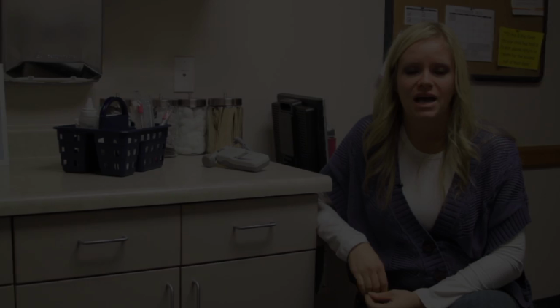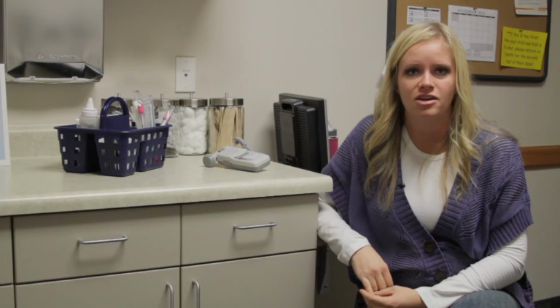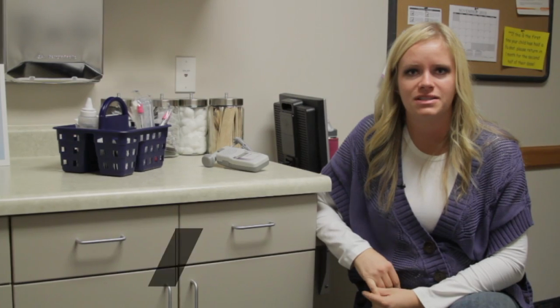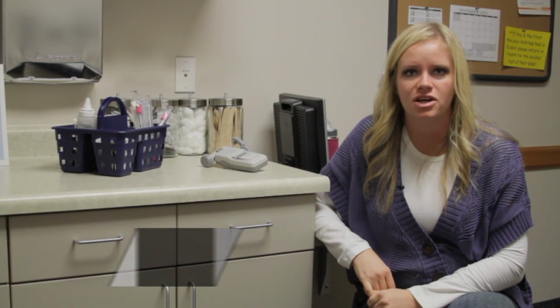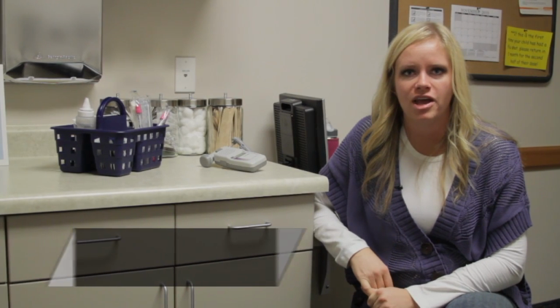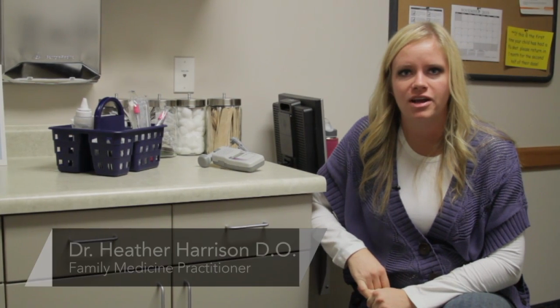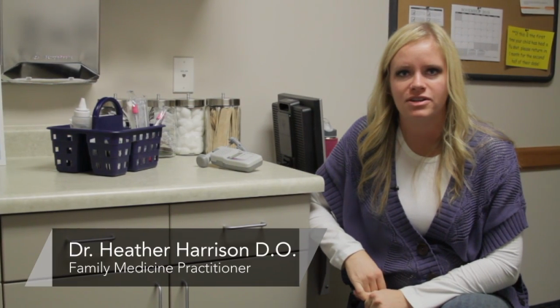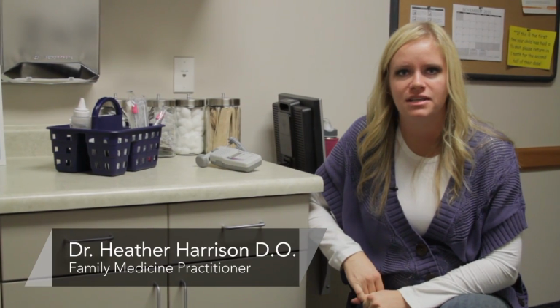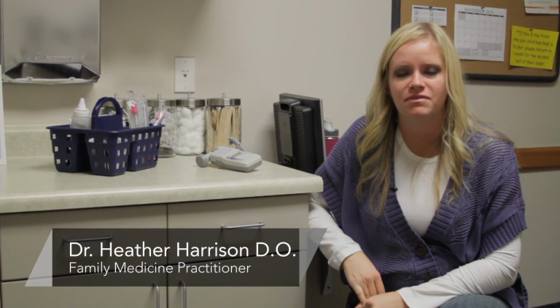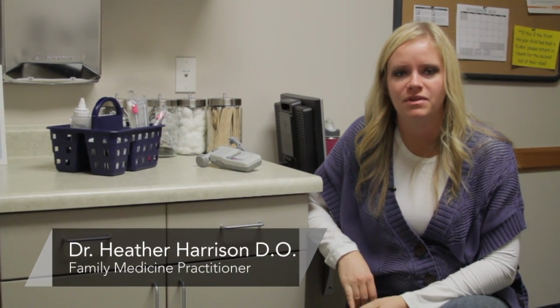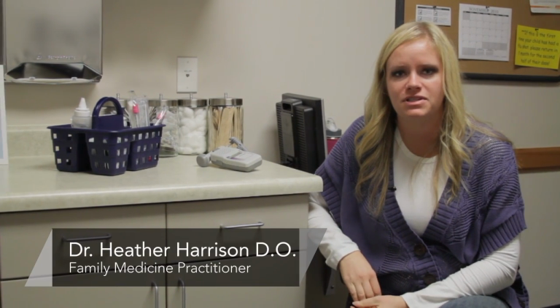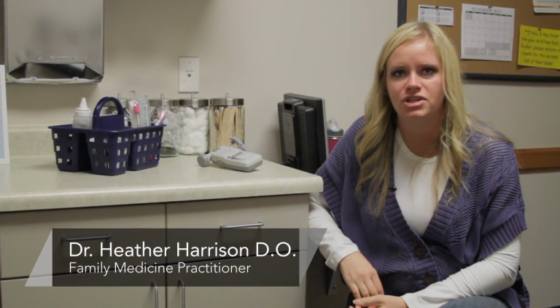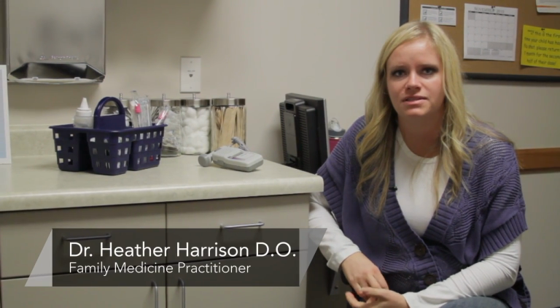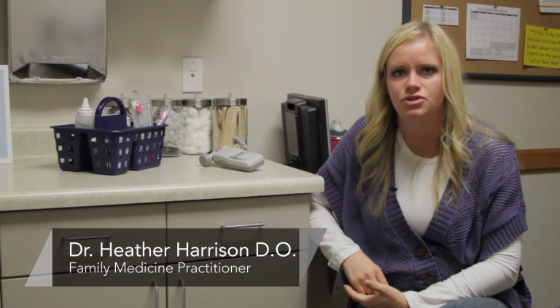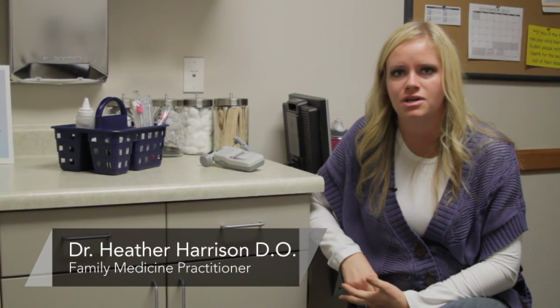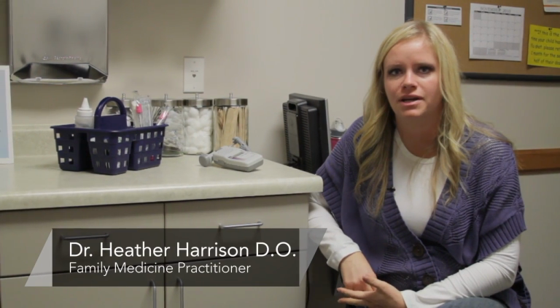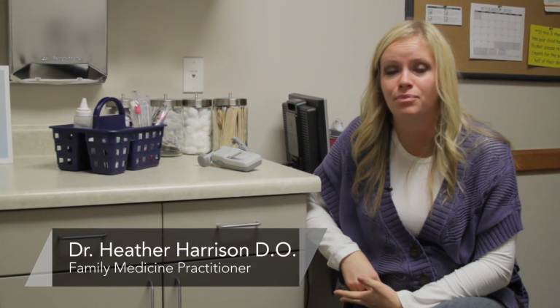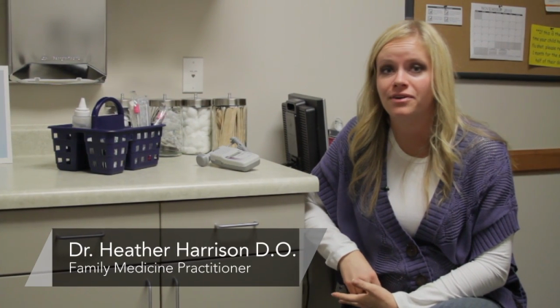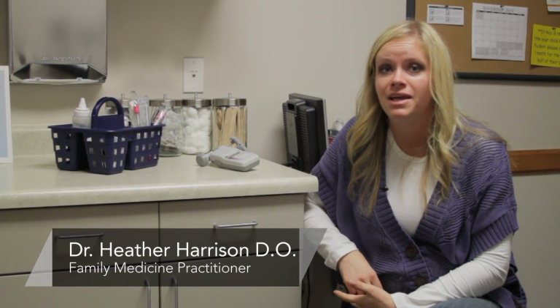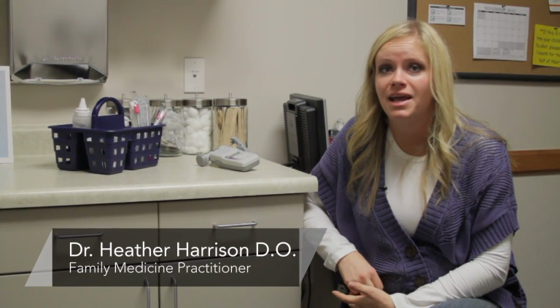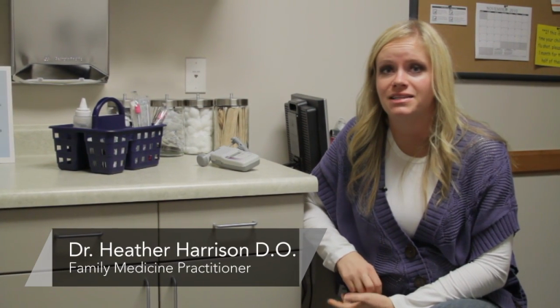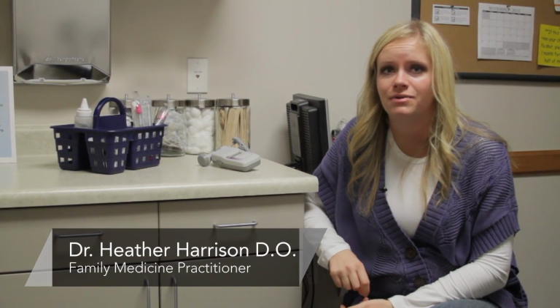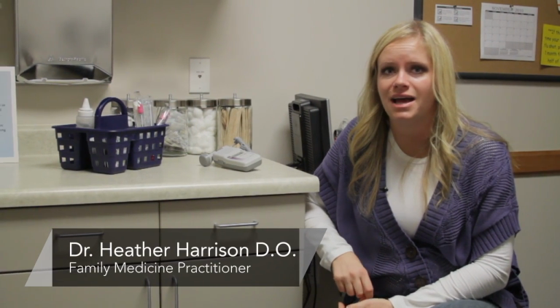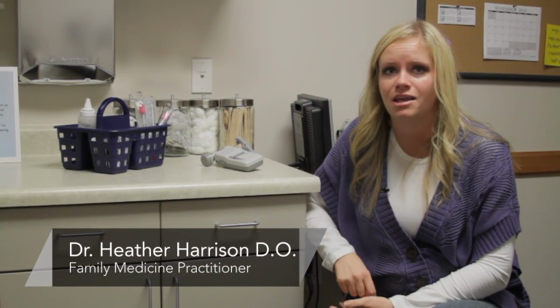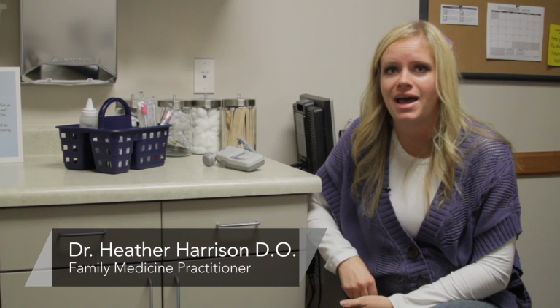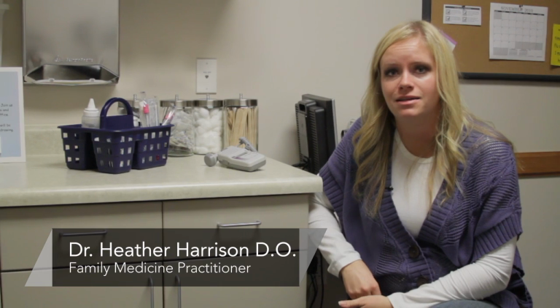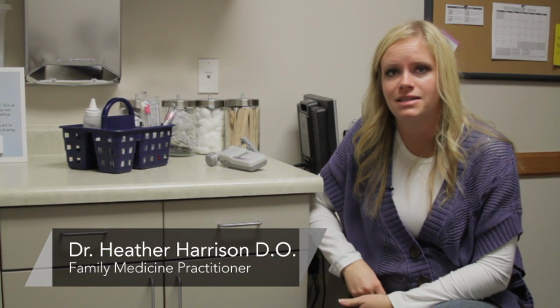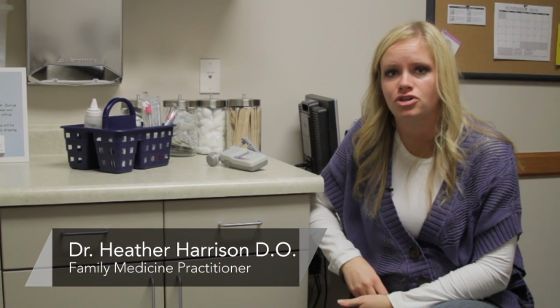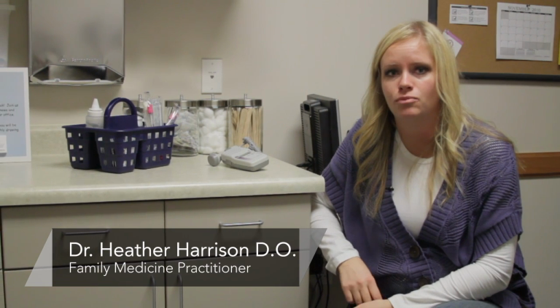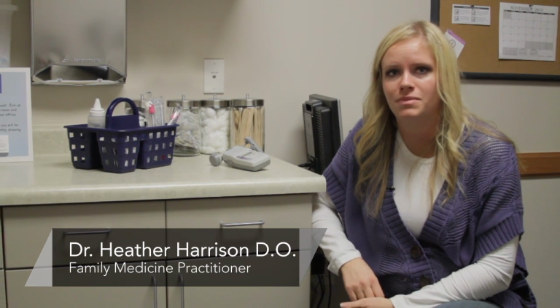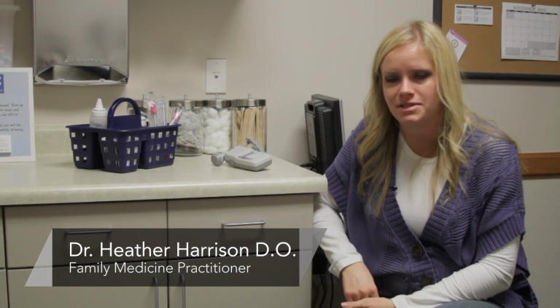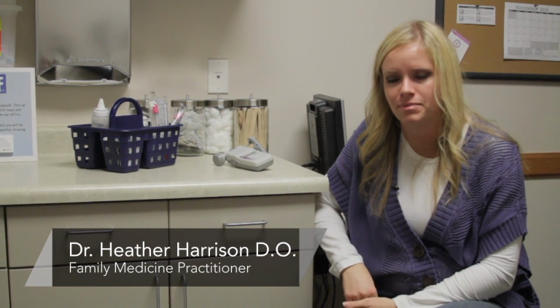Hi there, this is Dr. Heather Harrison. I'm a family physician at the Central Utah Clinic in Provo, and today we're talking about how to detect your unborn baby's heartbeat.